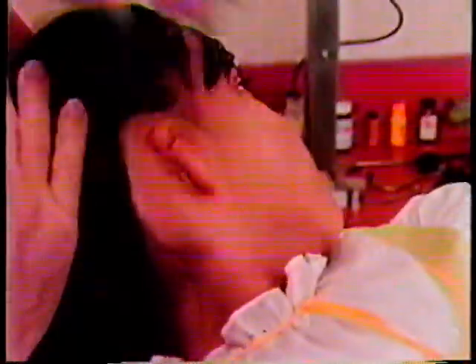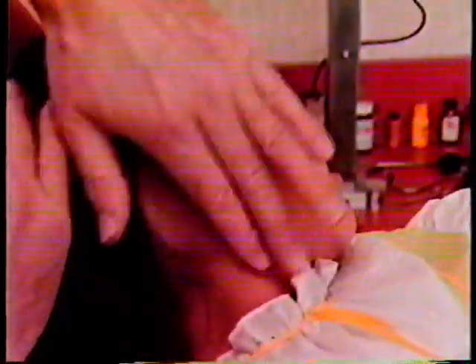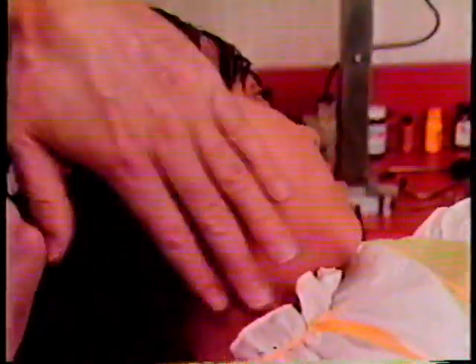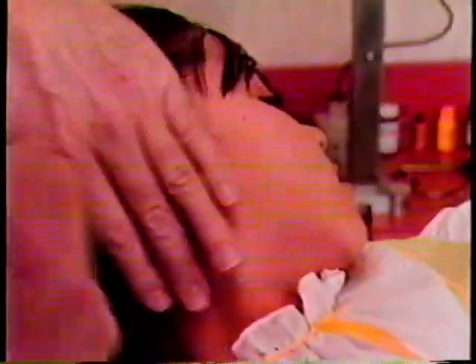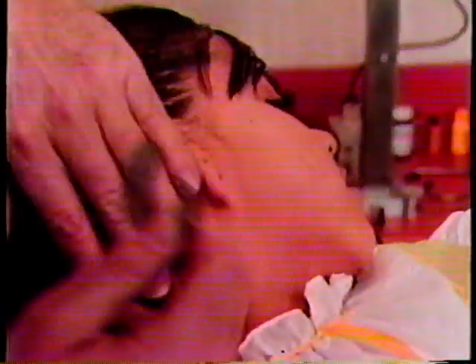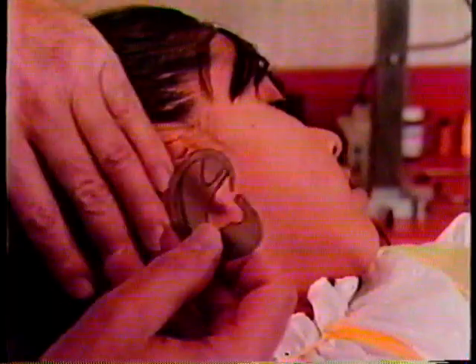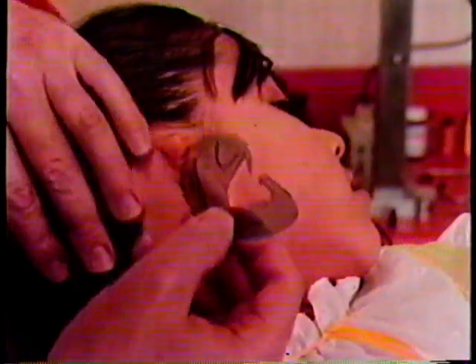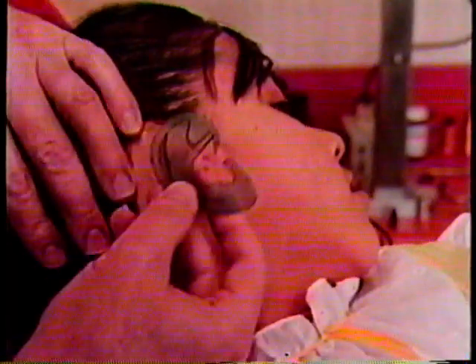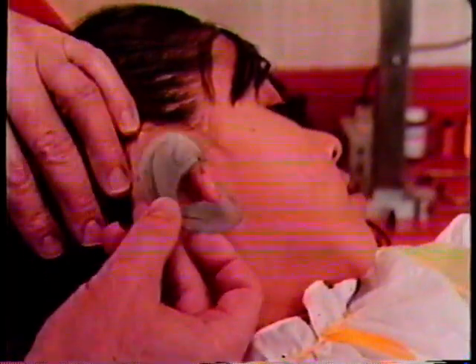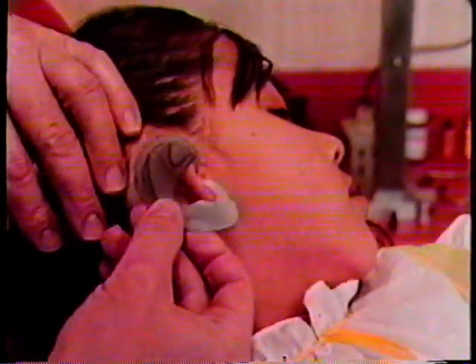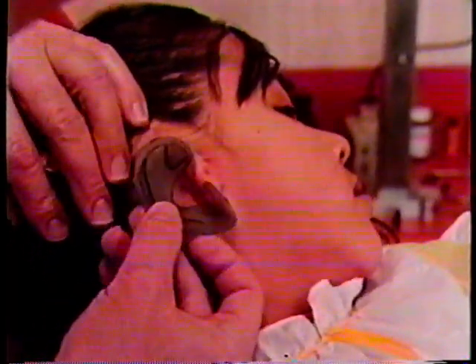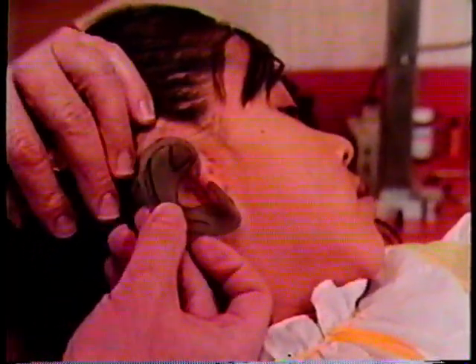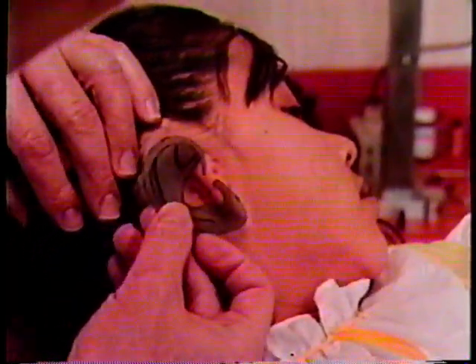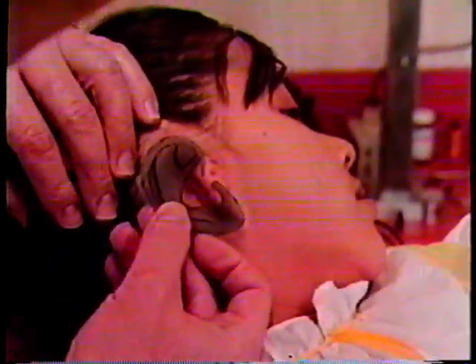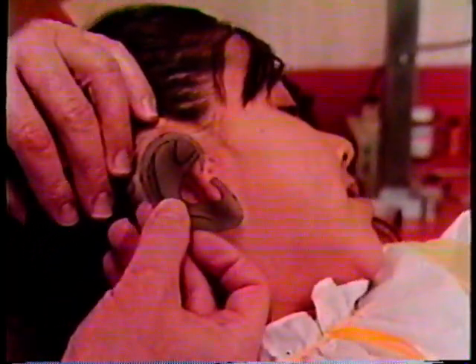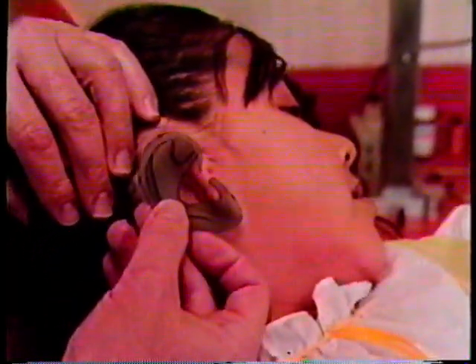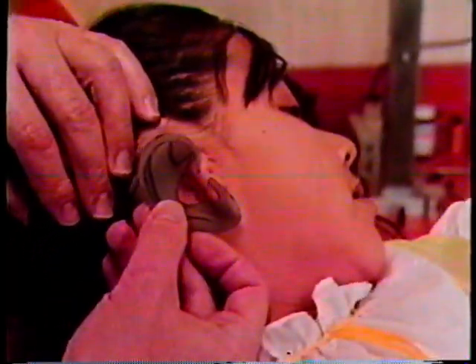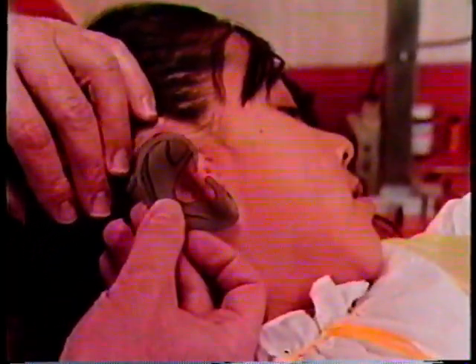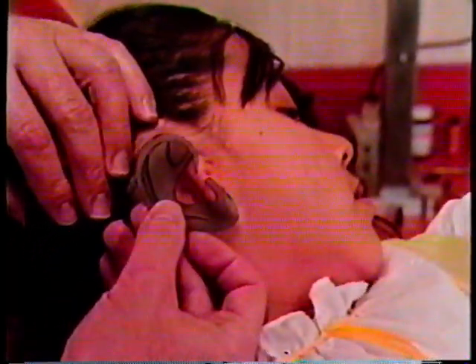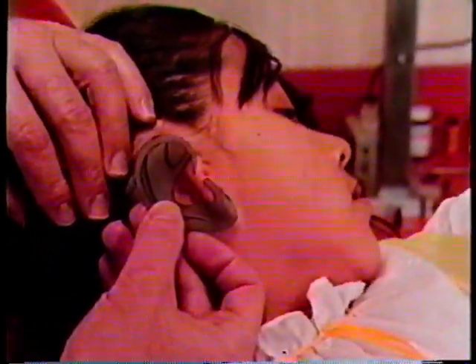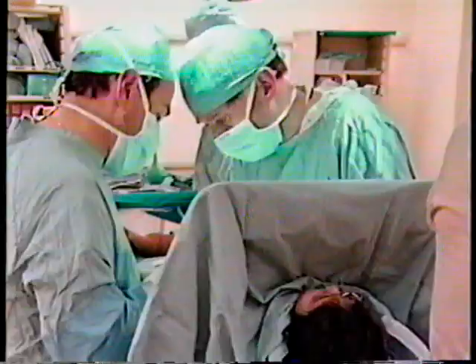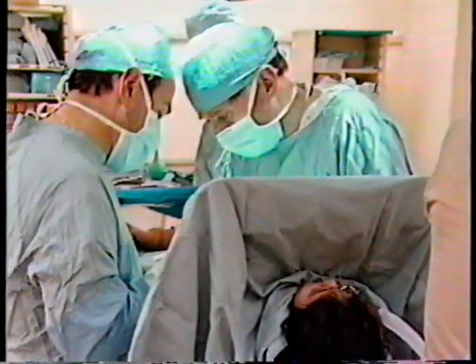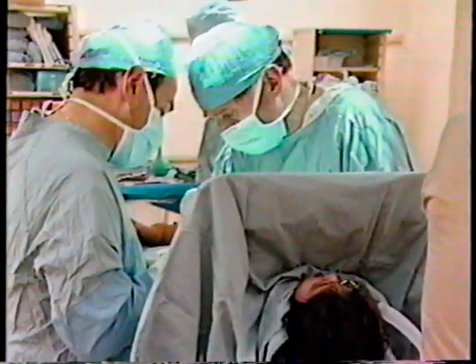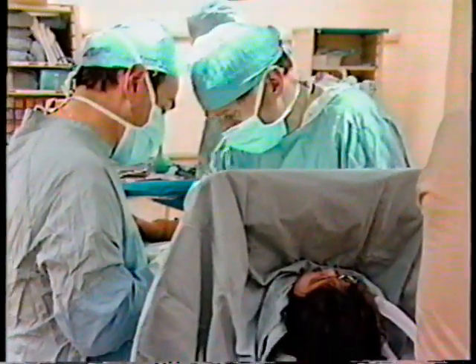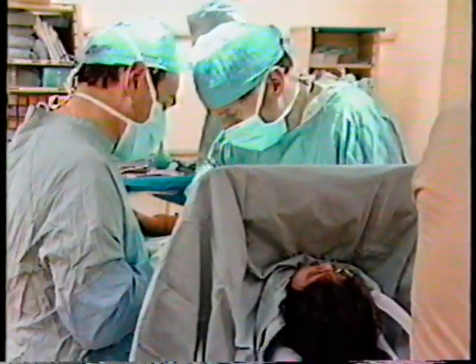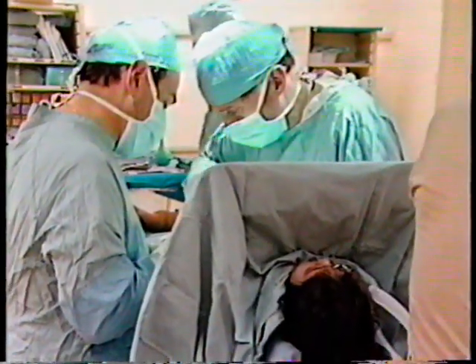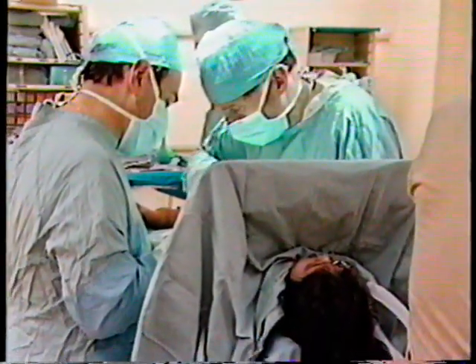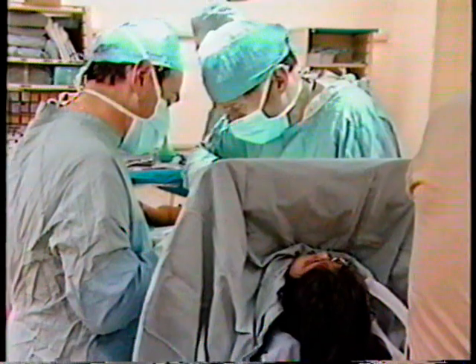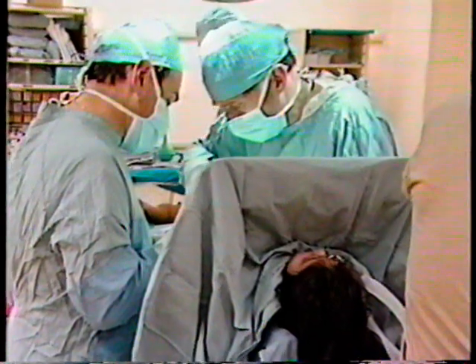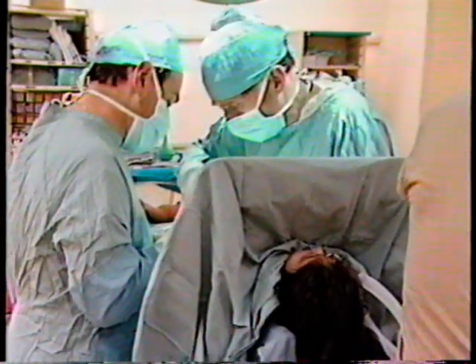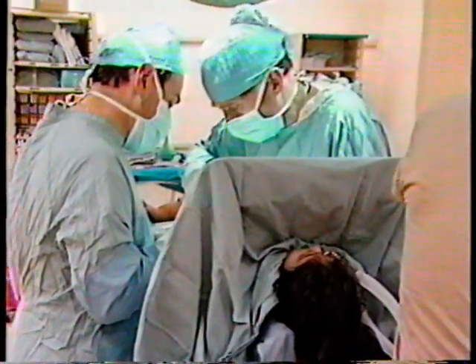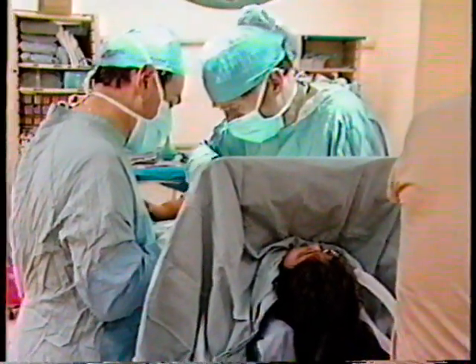Before going to surgery, he makes a template of her one good ear, checking the height and the position.